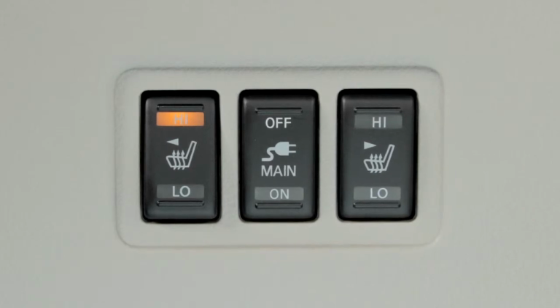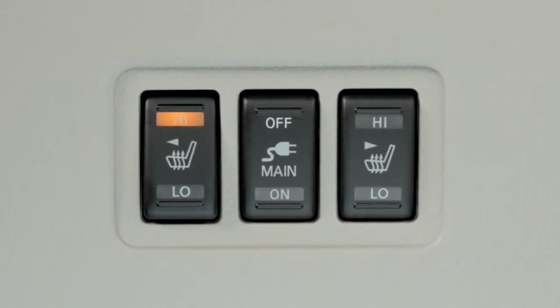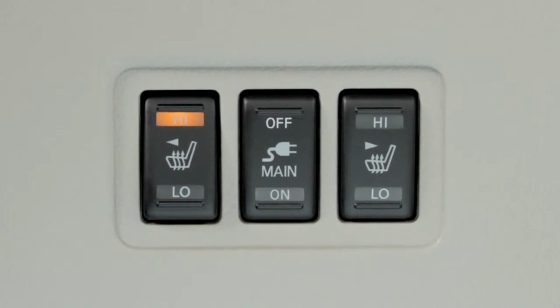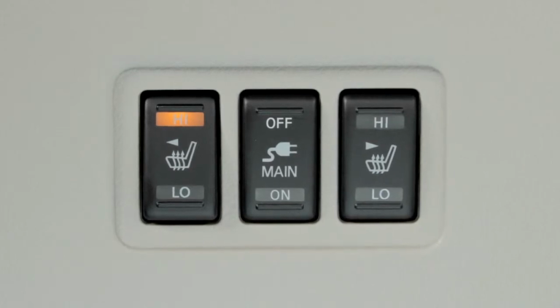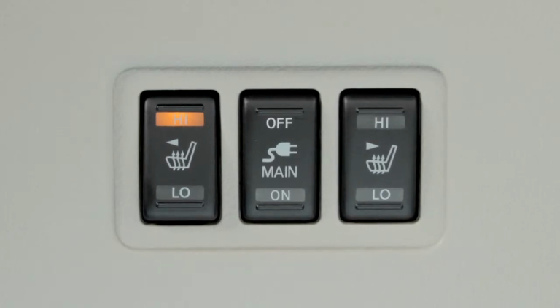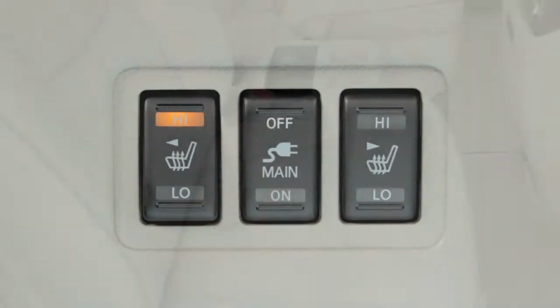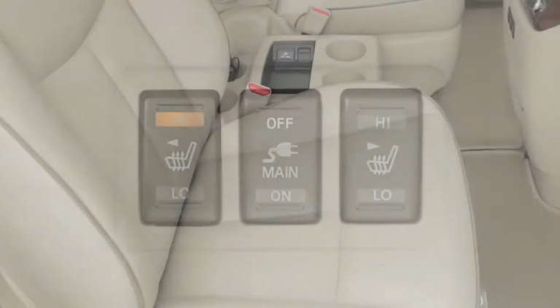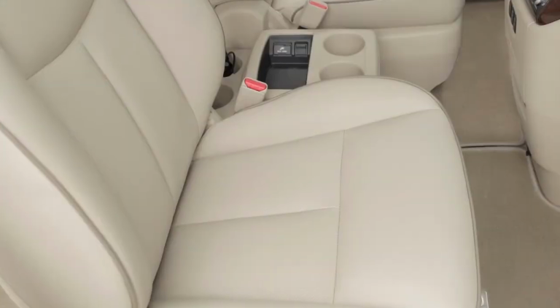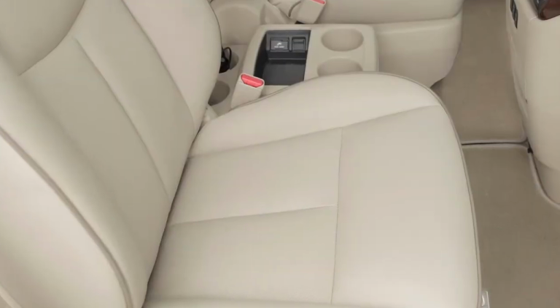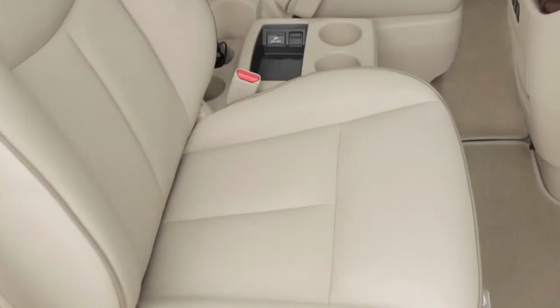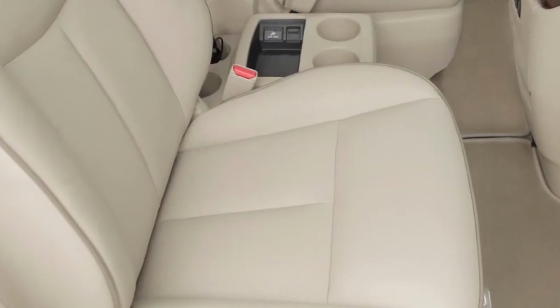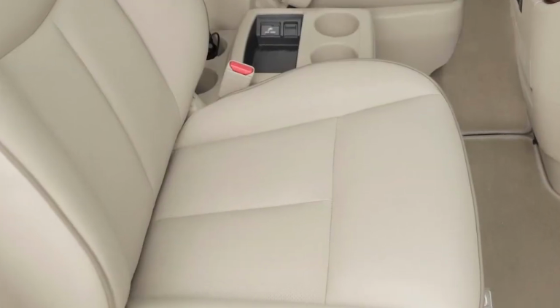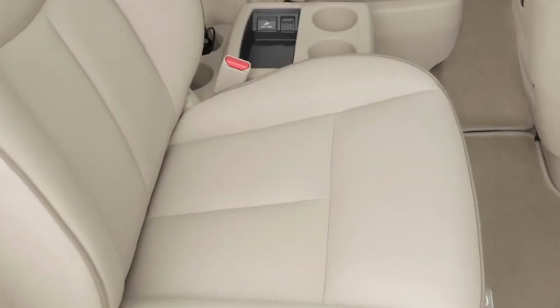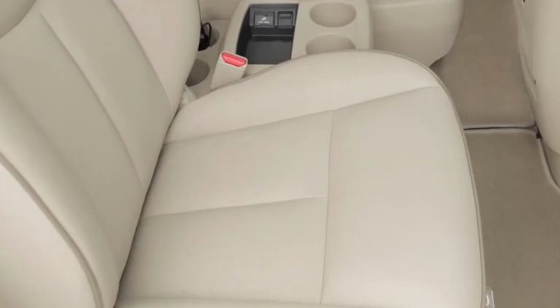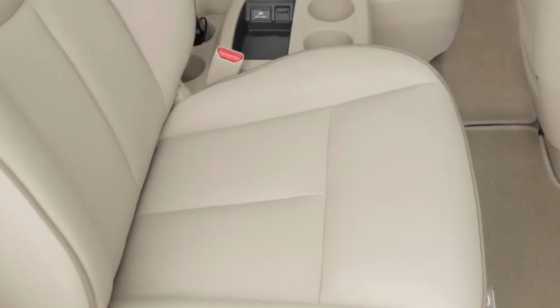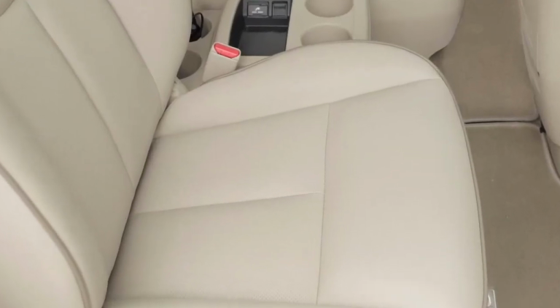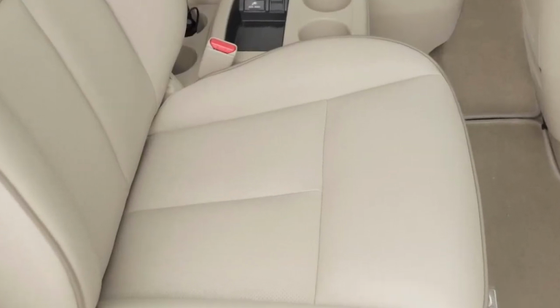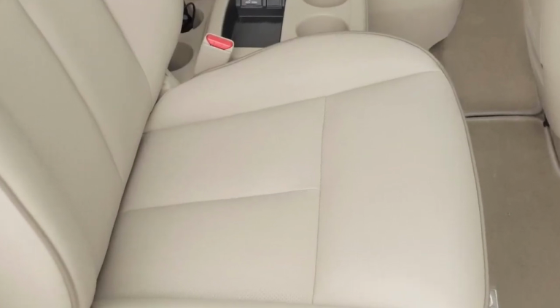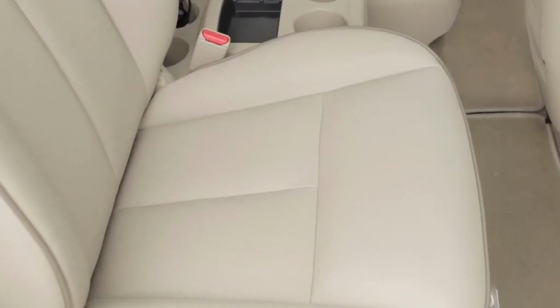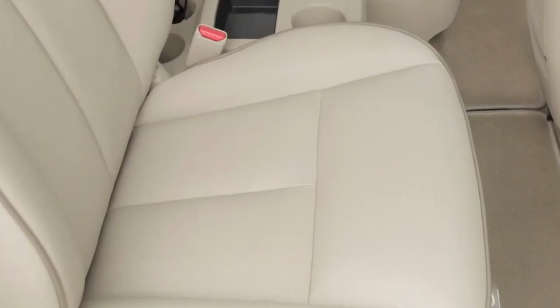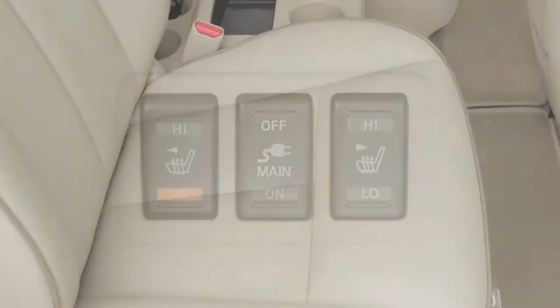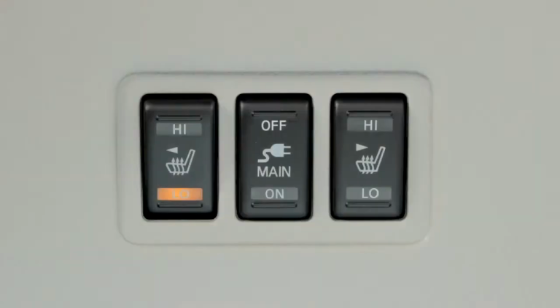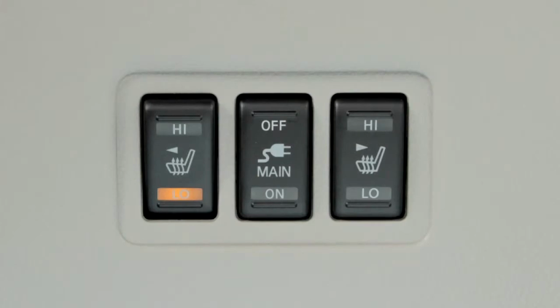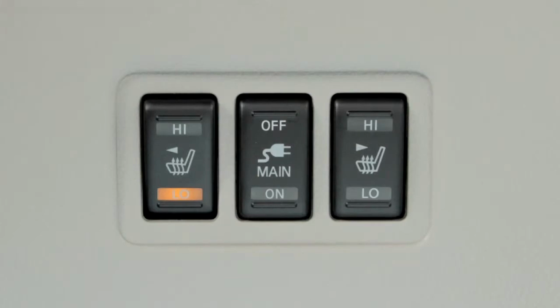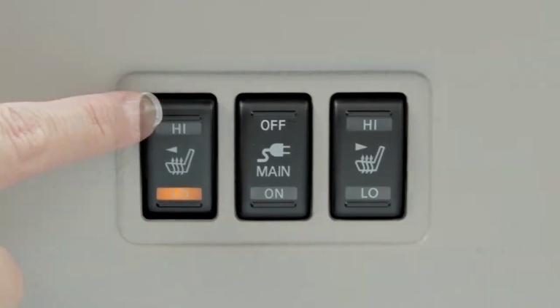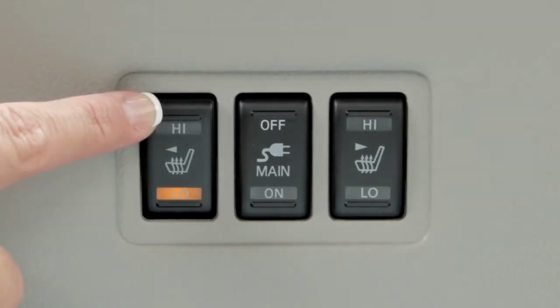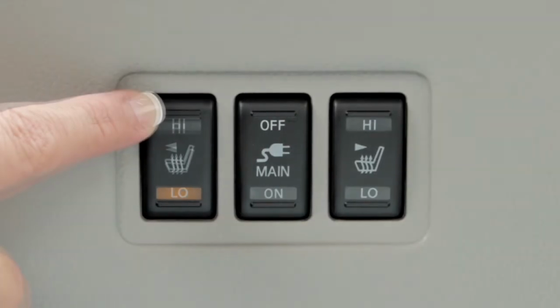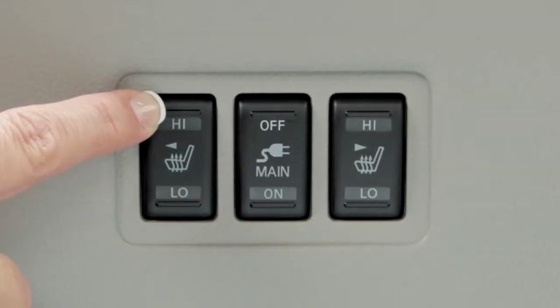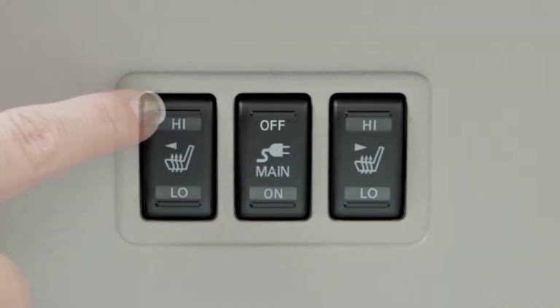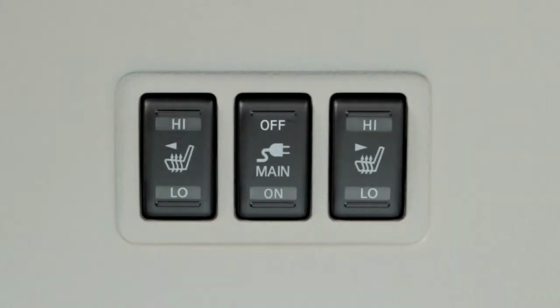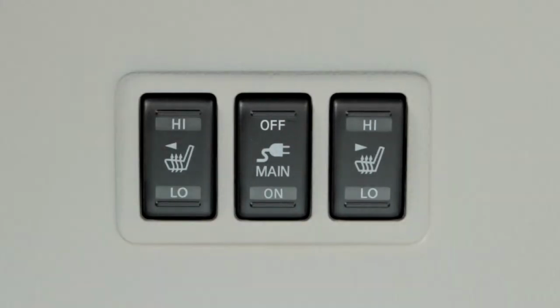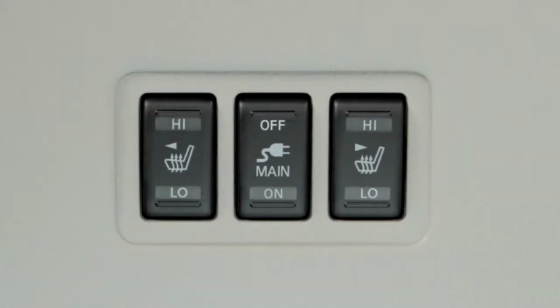When the seat is comfortably warm, and always before leaving your vehicle, be sure to turn off the heater switches.